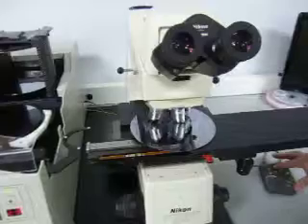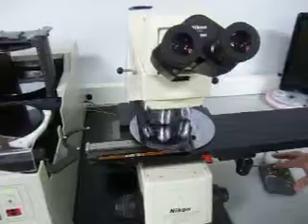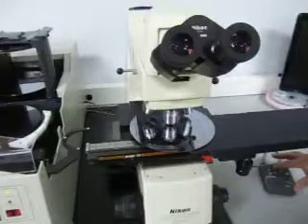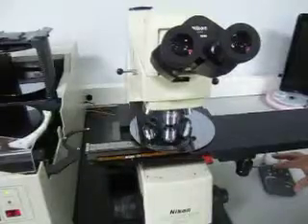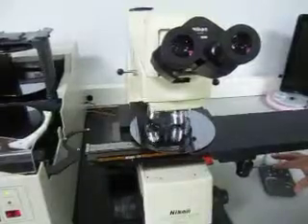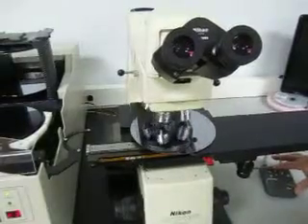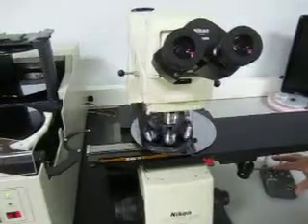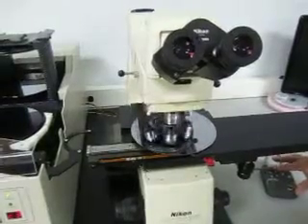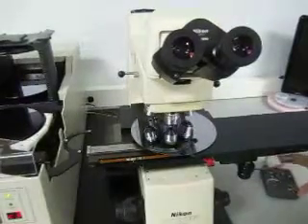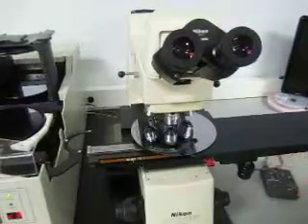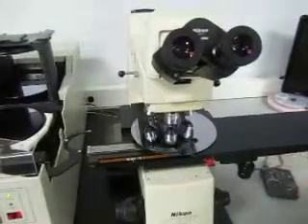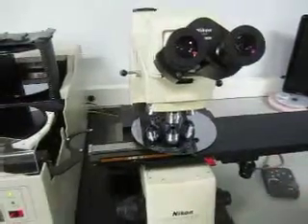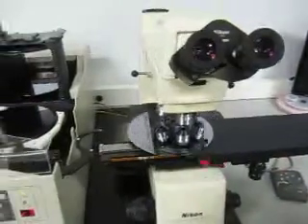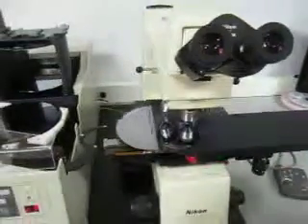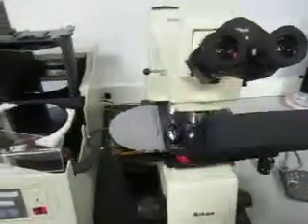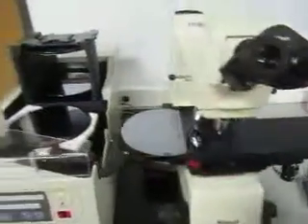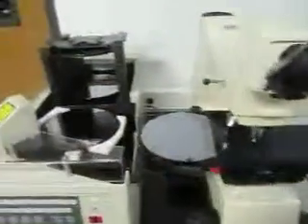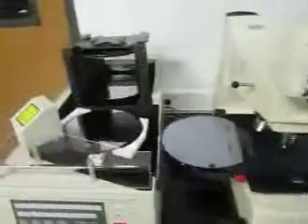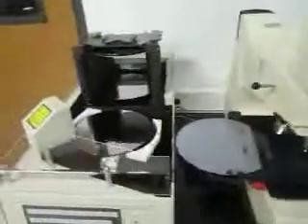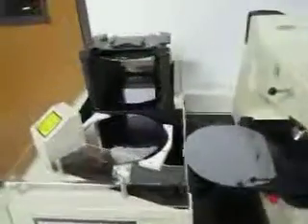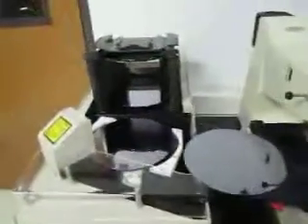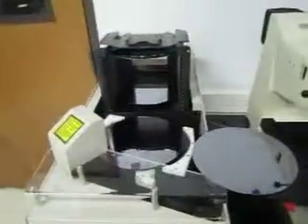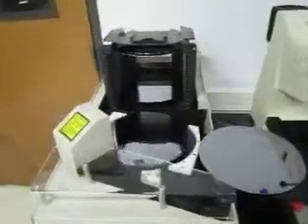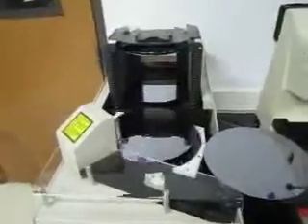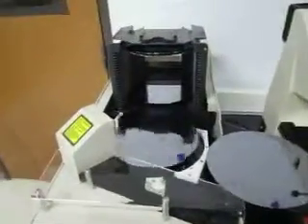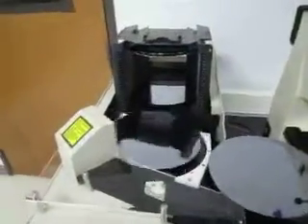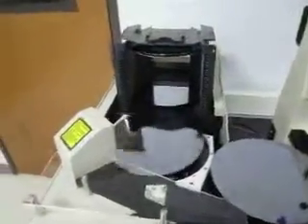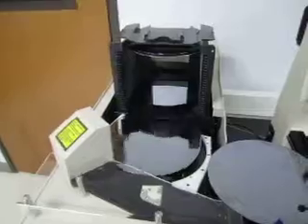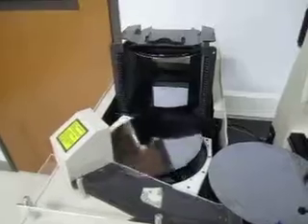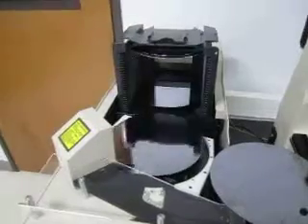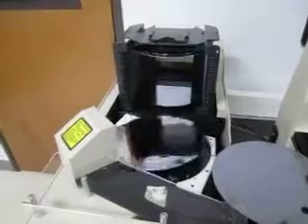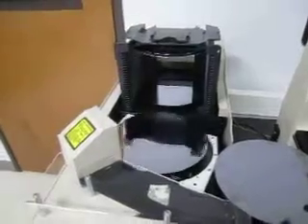We'll give you a look through the optics in a minute. Once the wafer is done being inspected, it returns to the position.